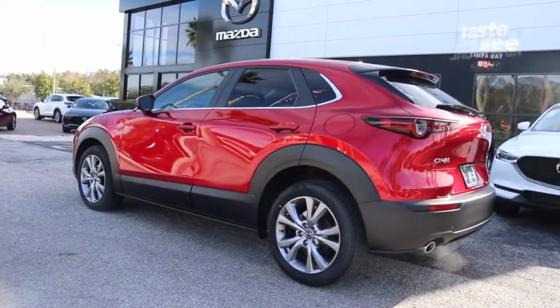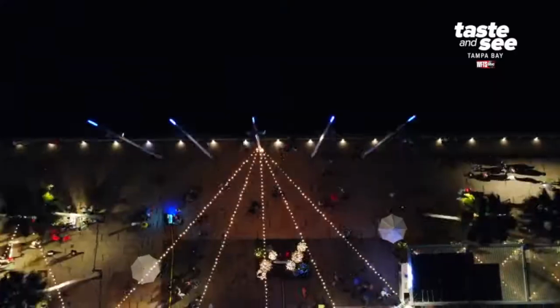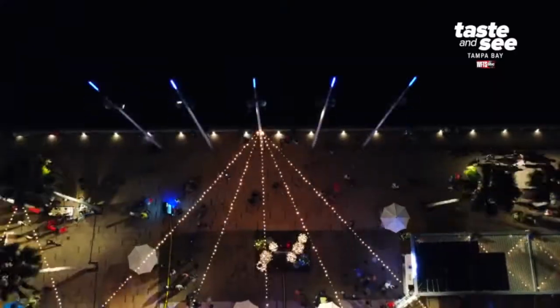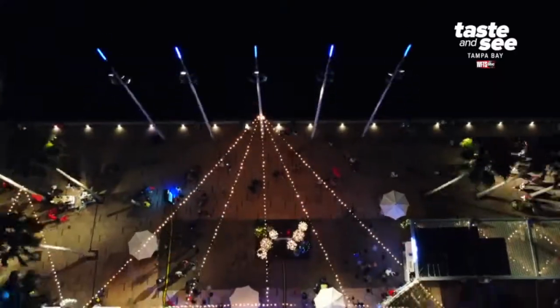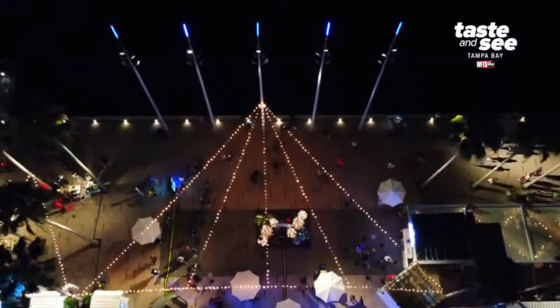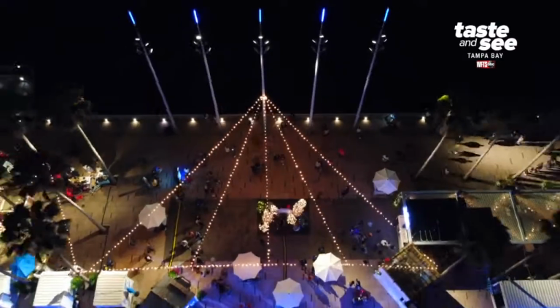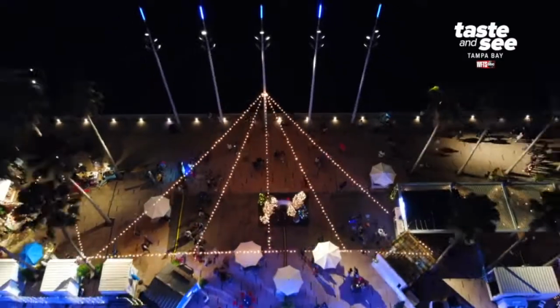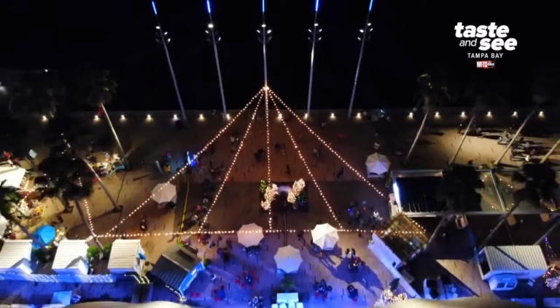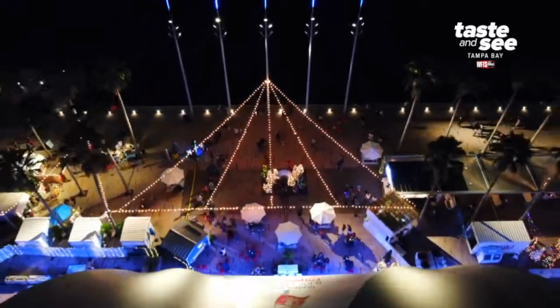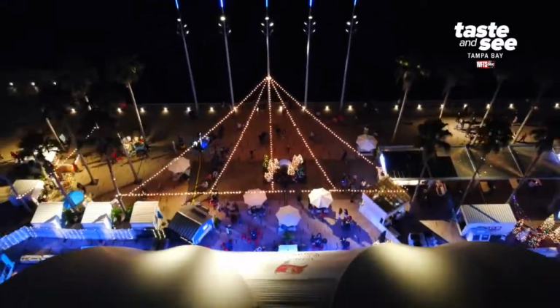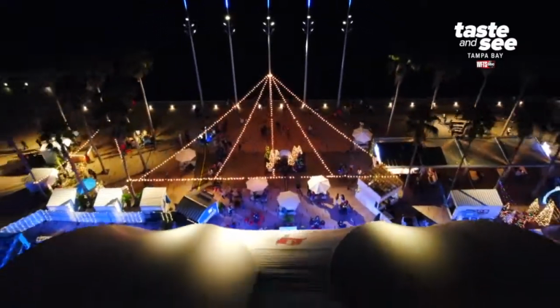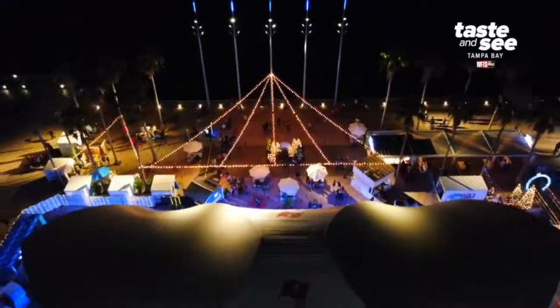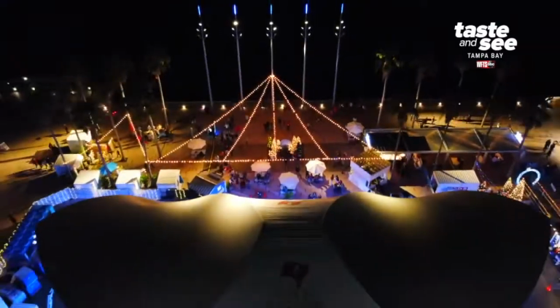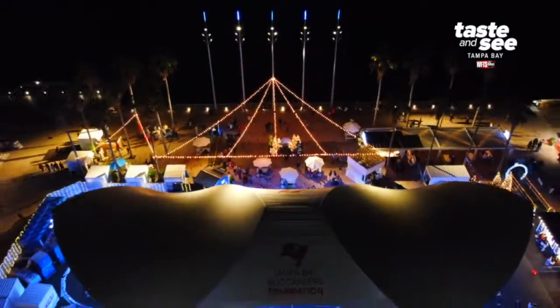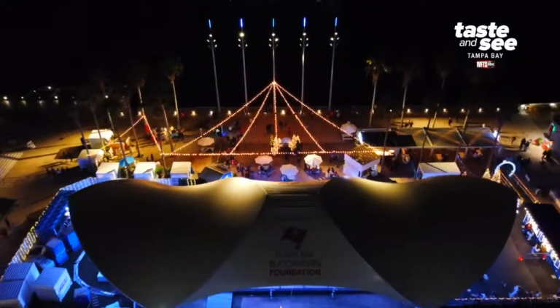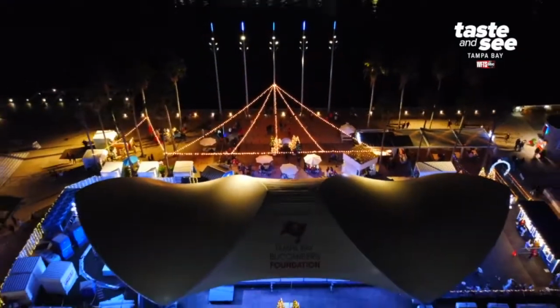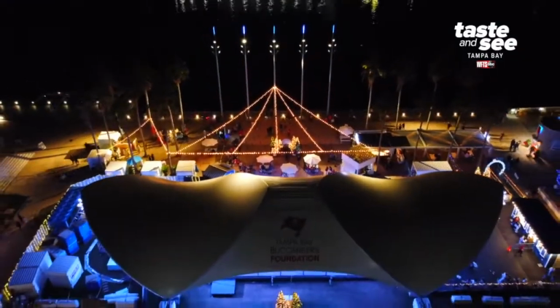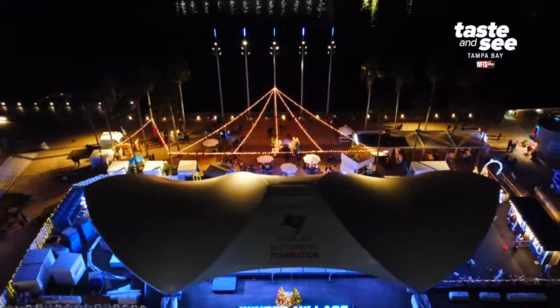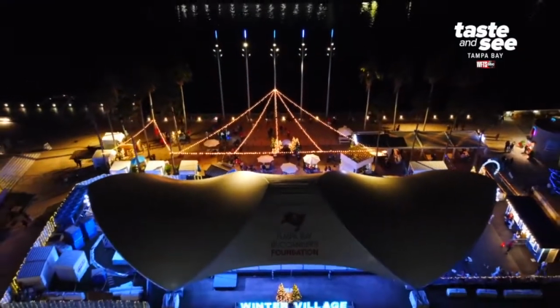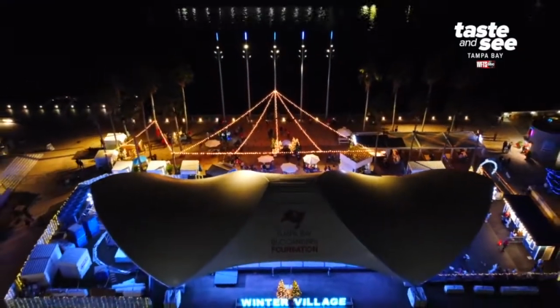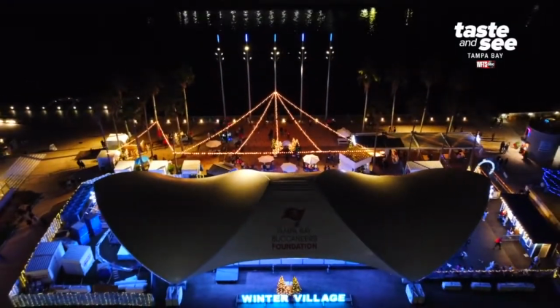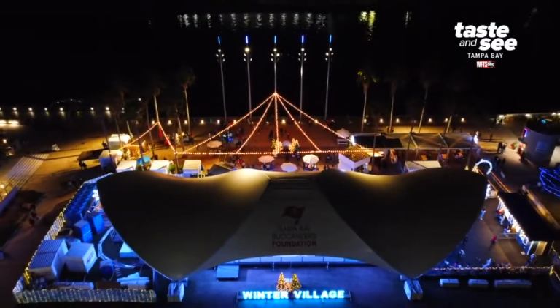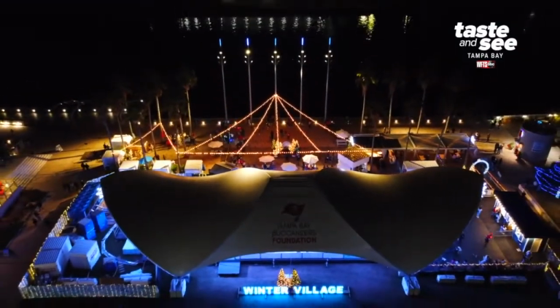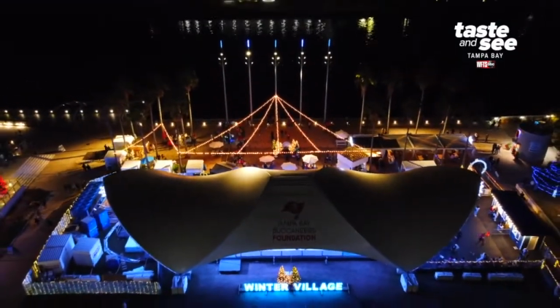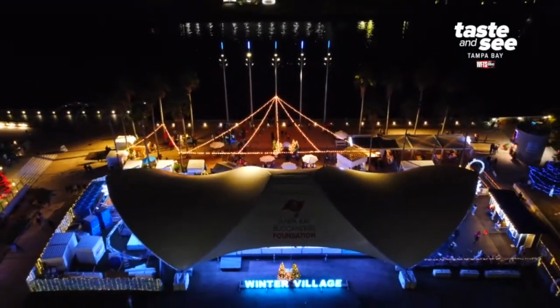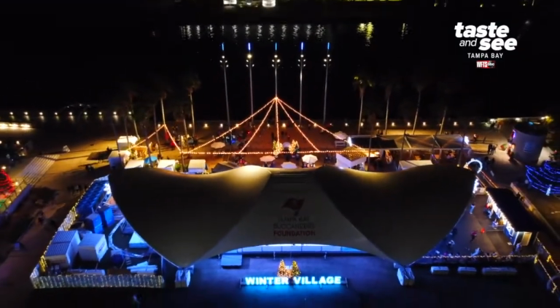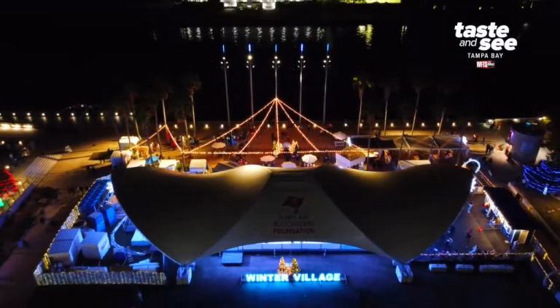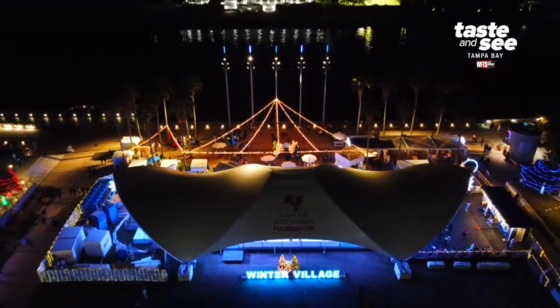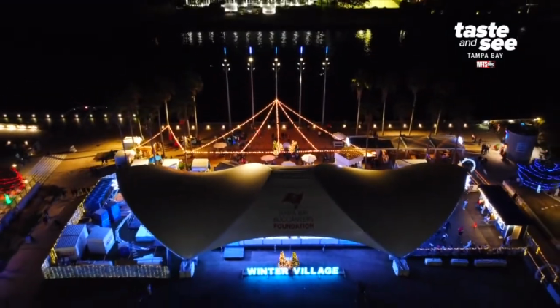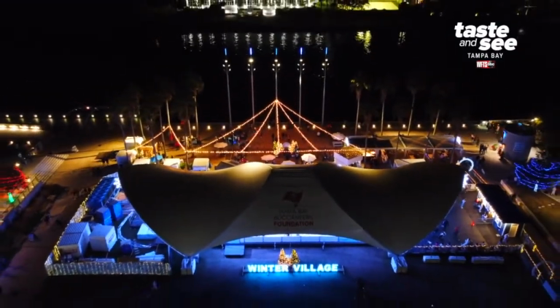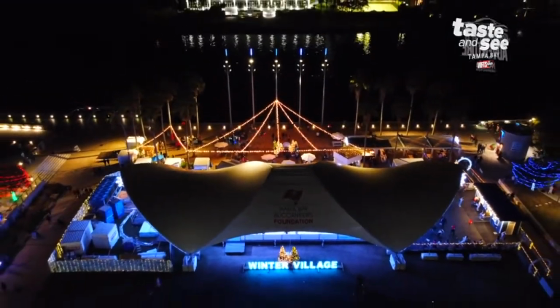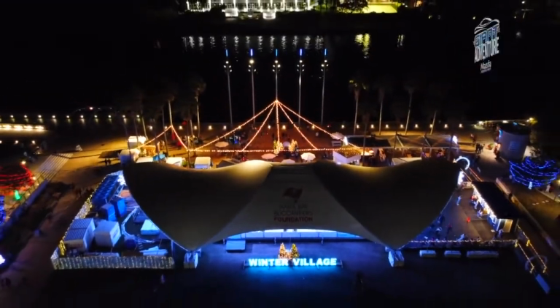And now we're hitting the road to downtown Tampa to explore the holiday lights at Winter Village.